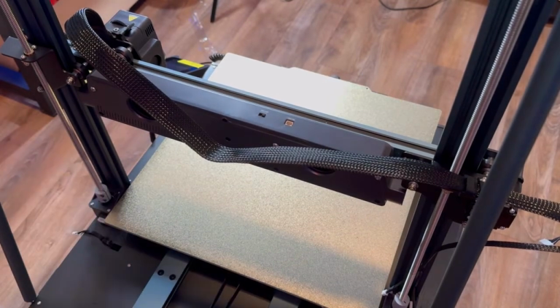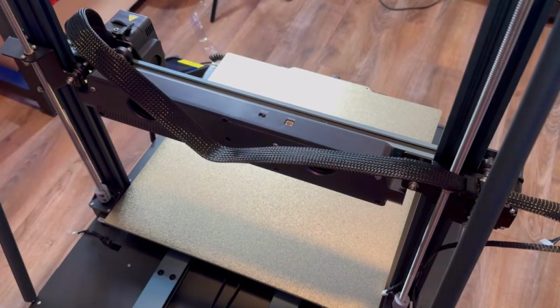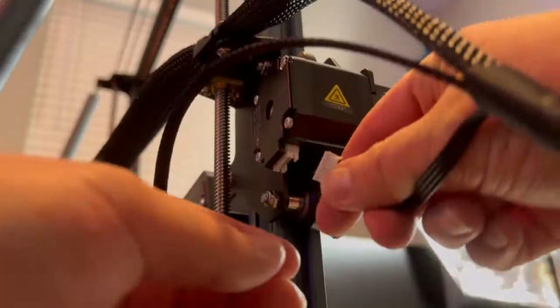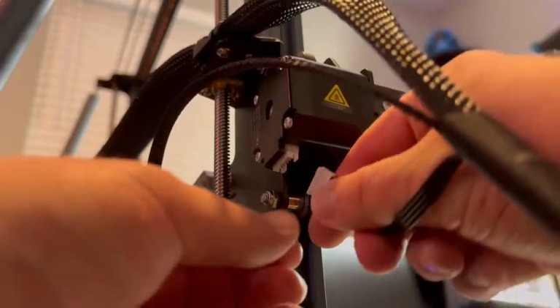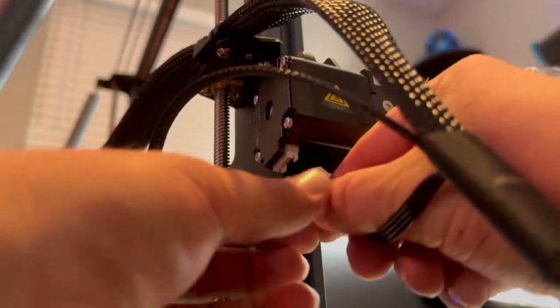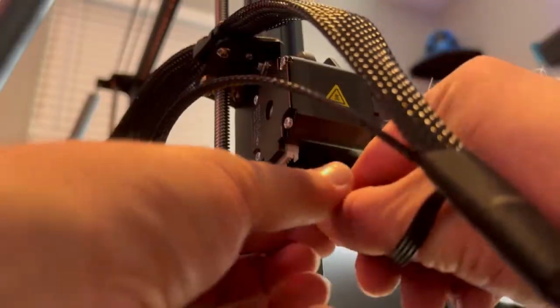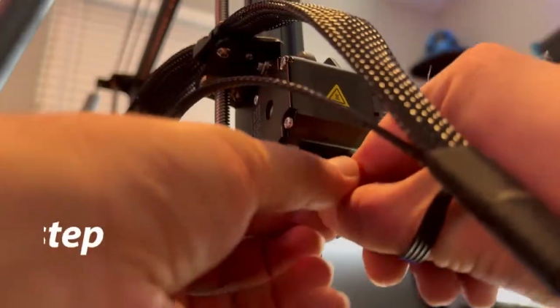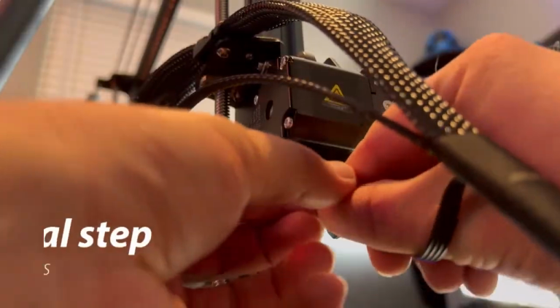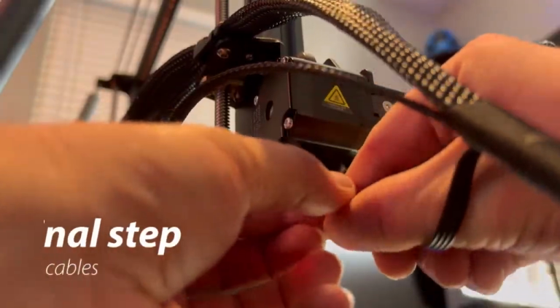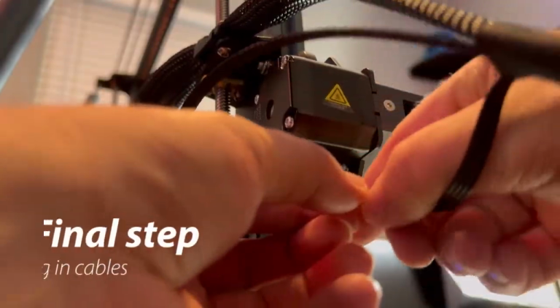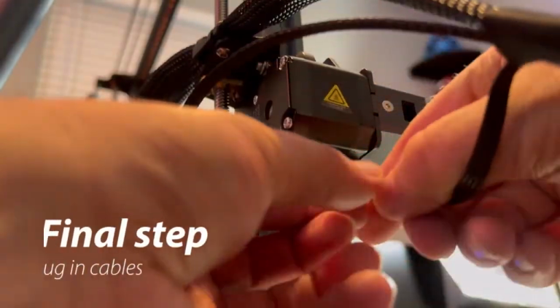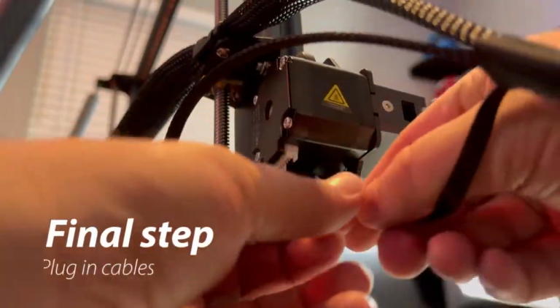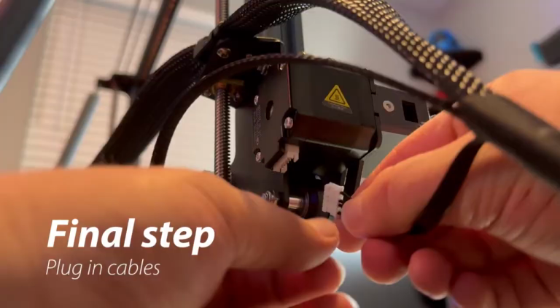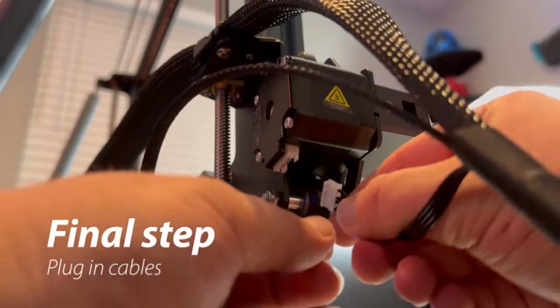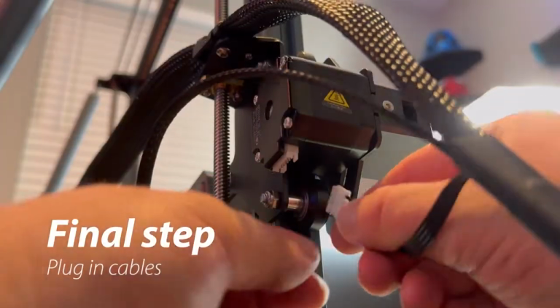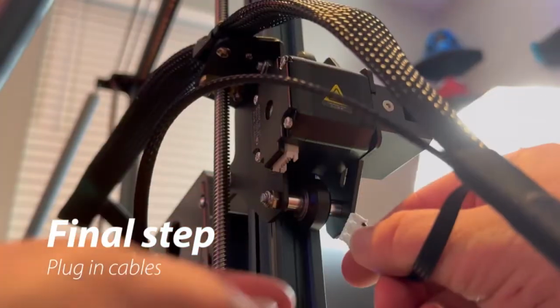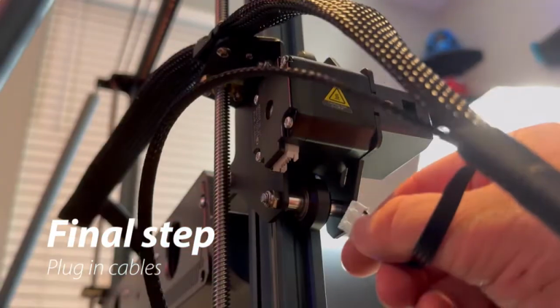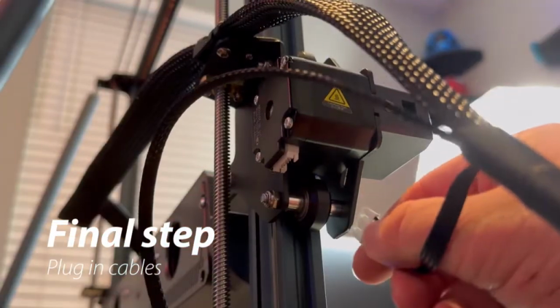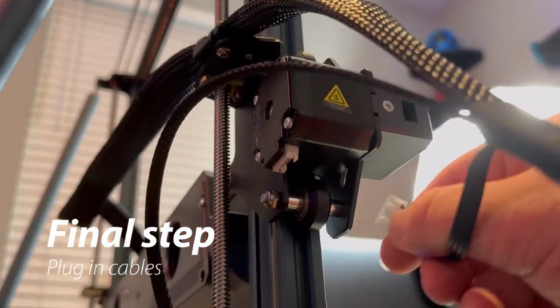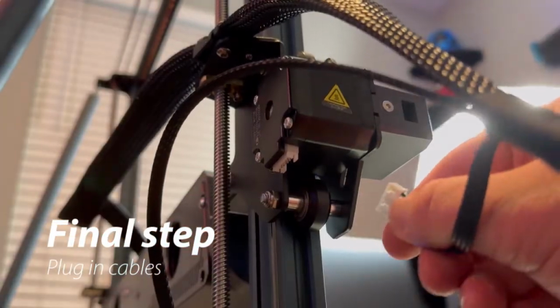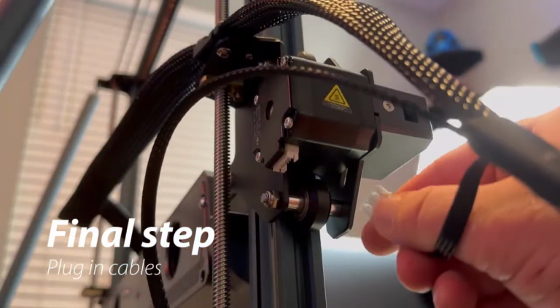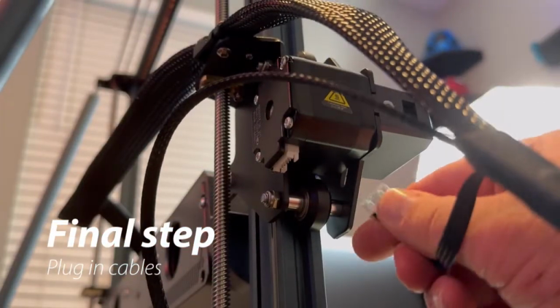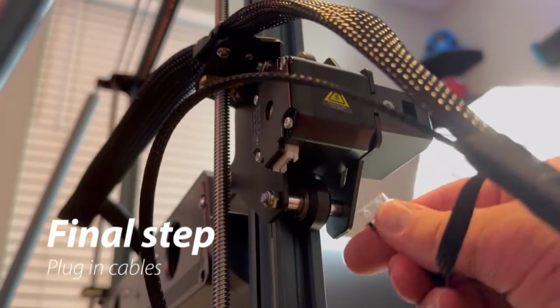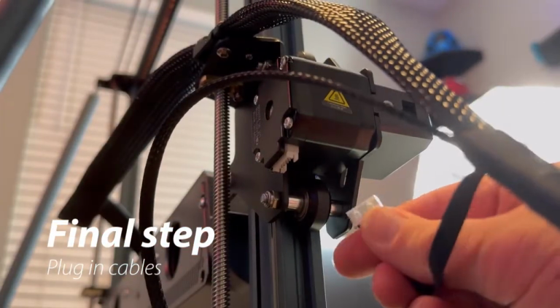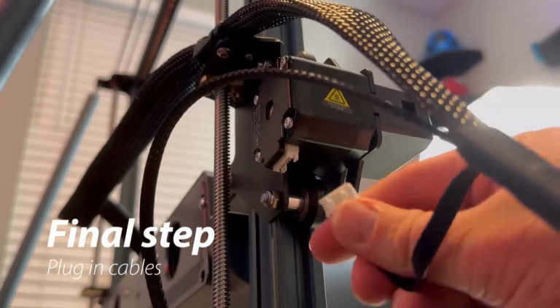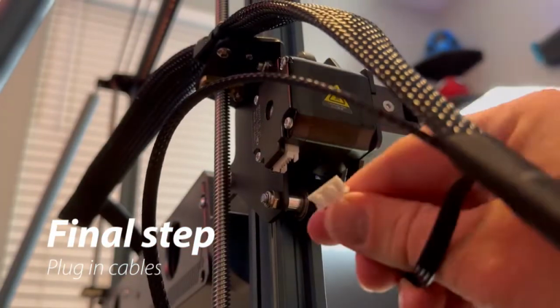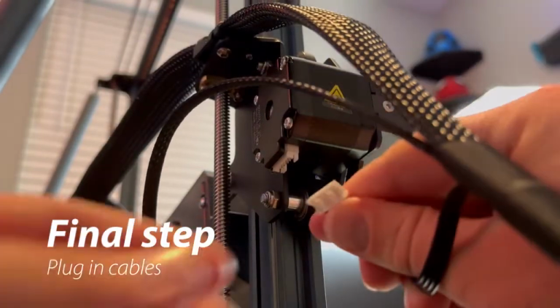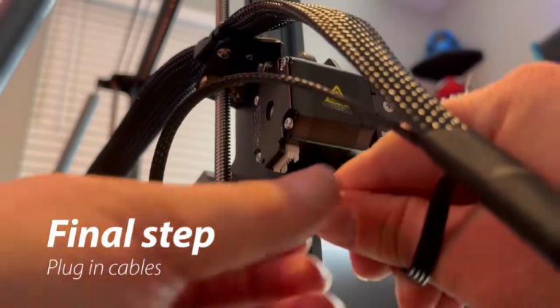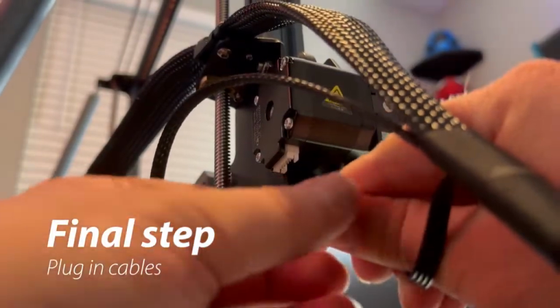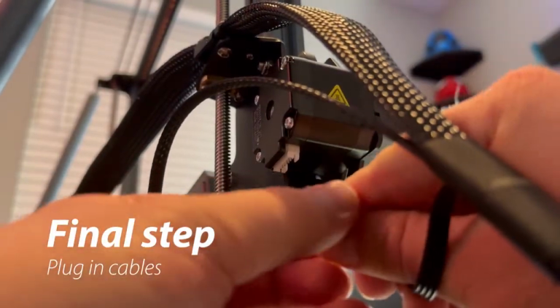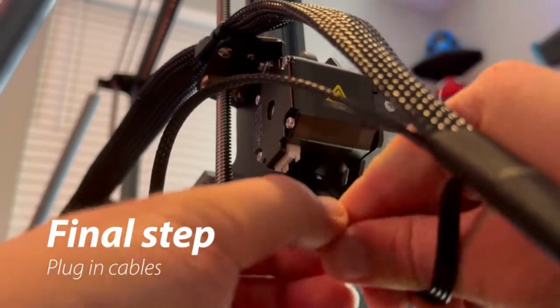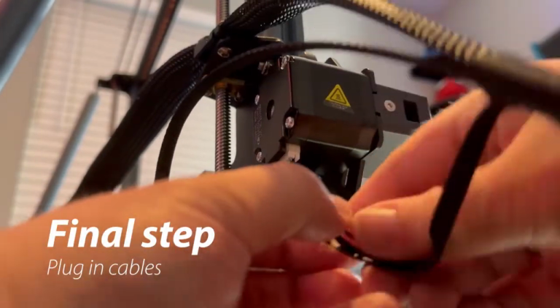Once all of the pieces are in place, all you have to do is plug in the corresponding cables around the machine.